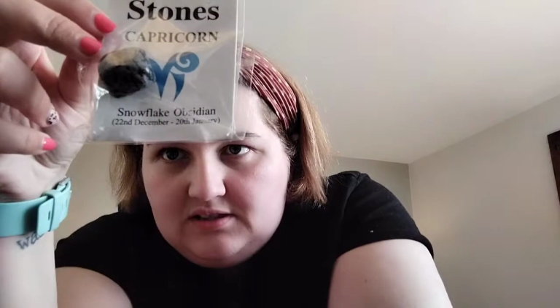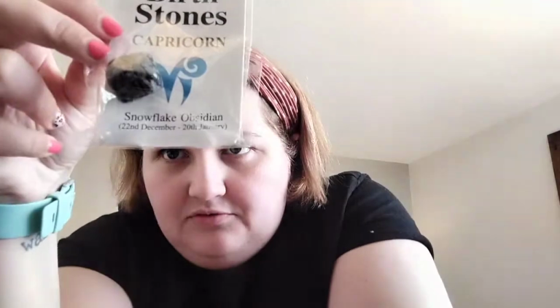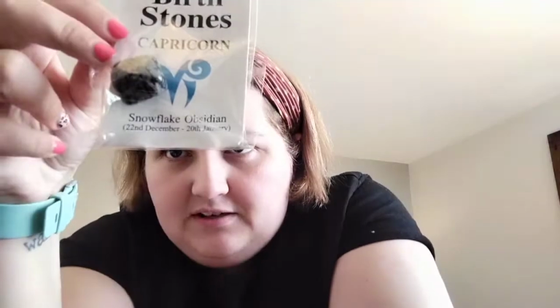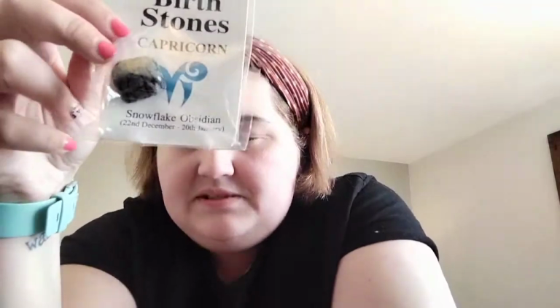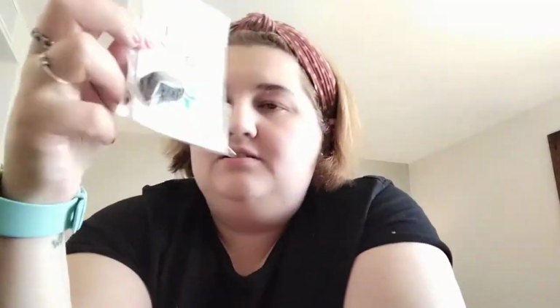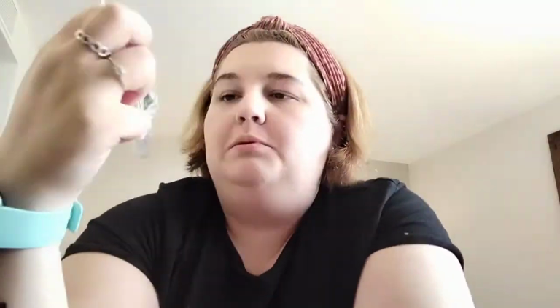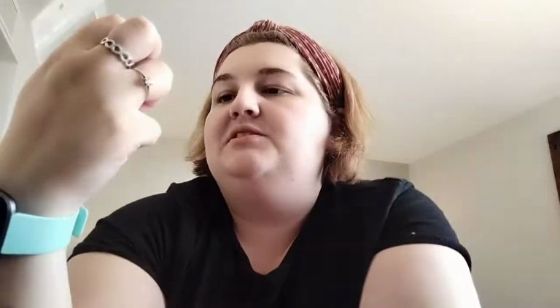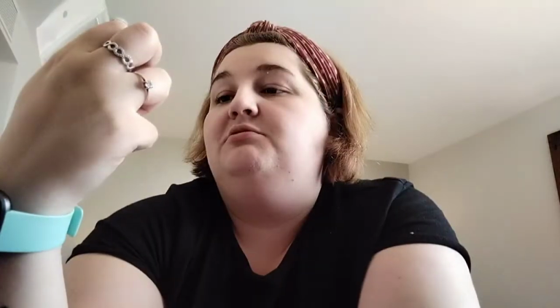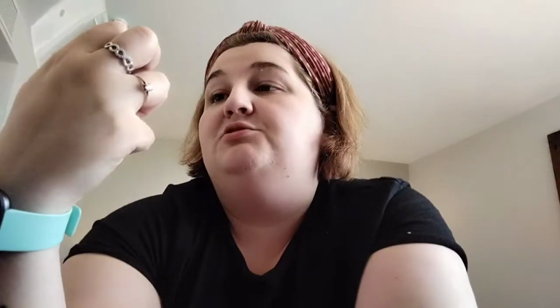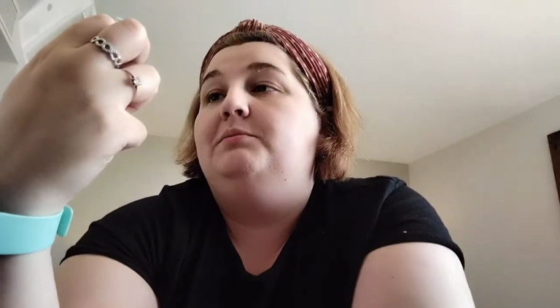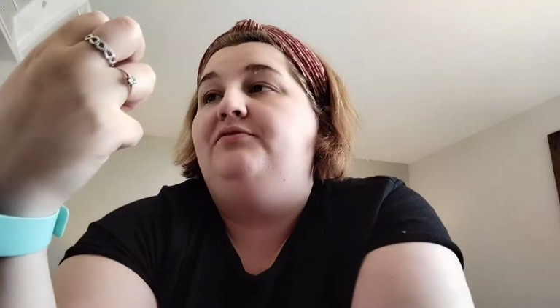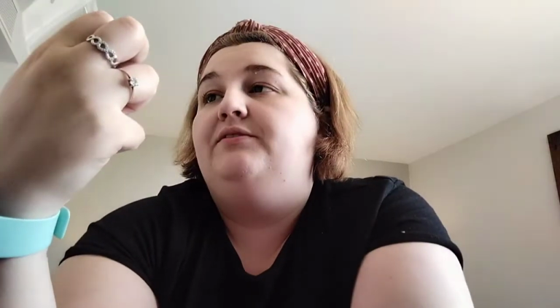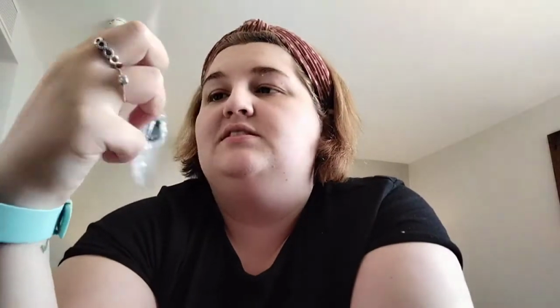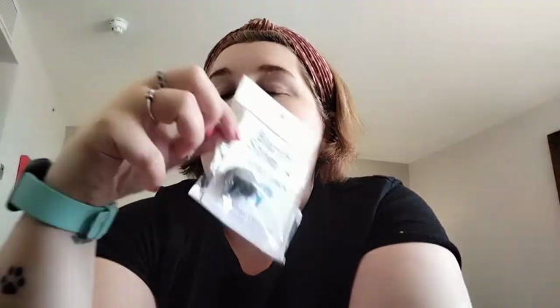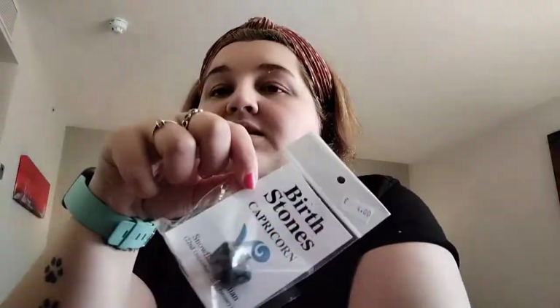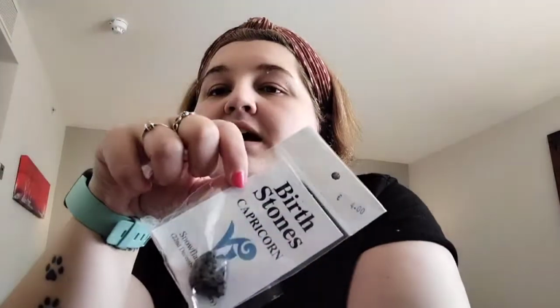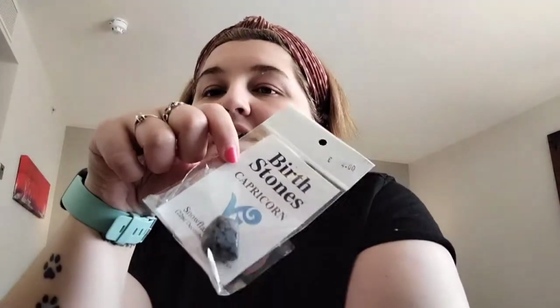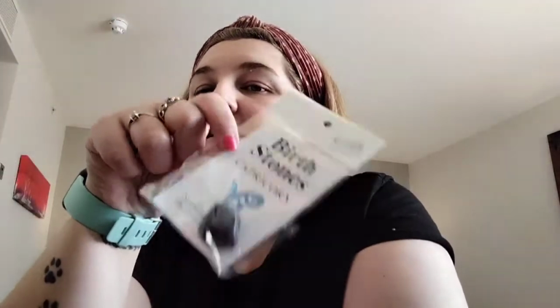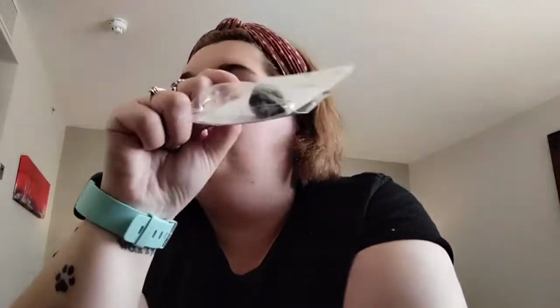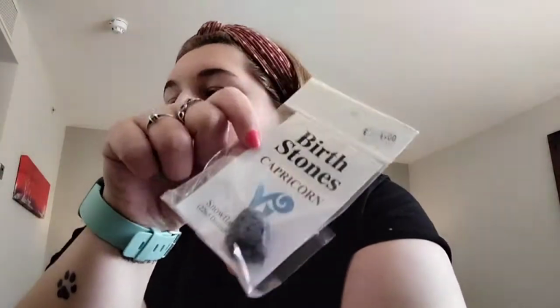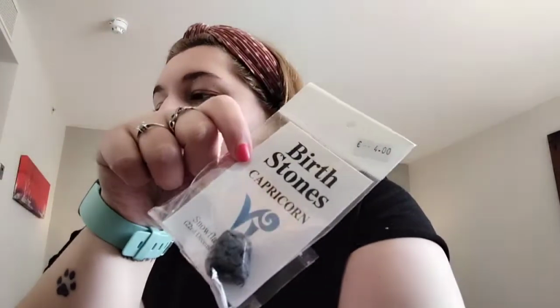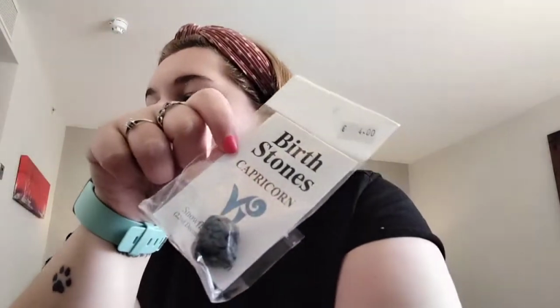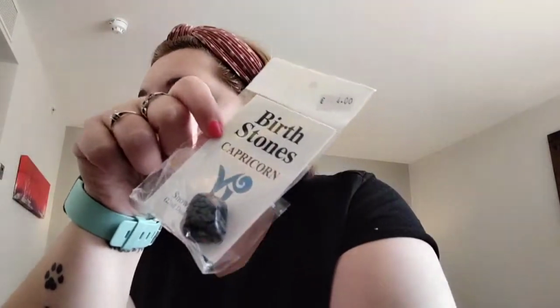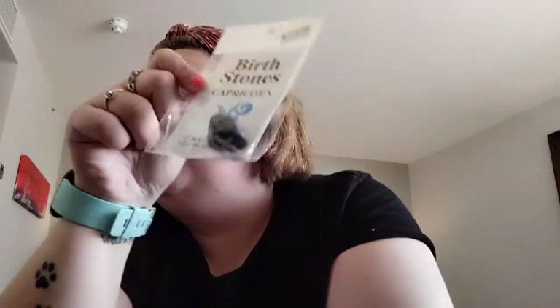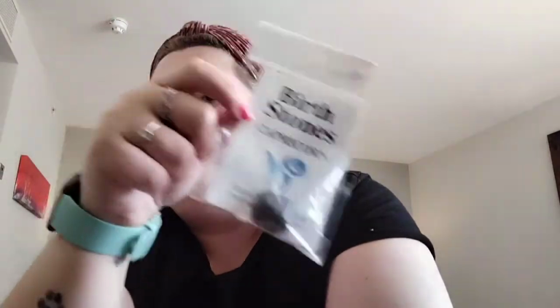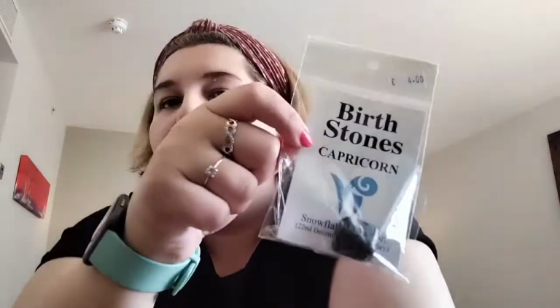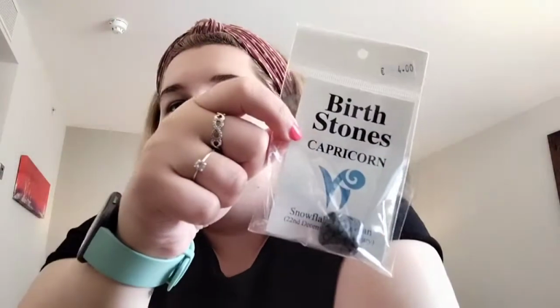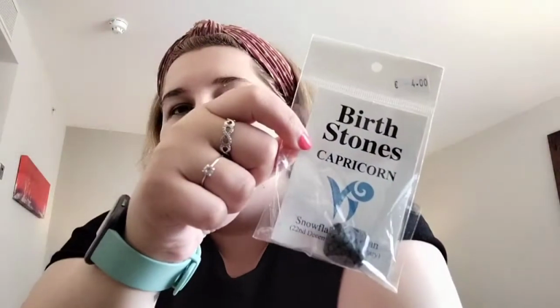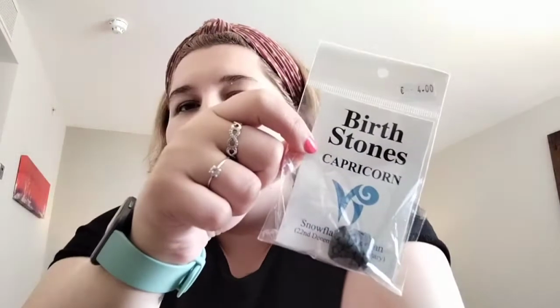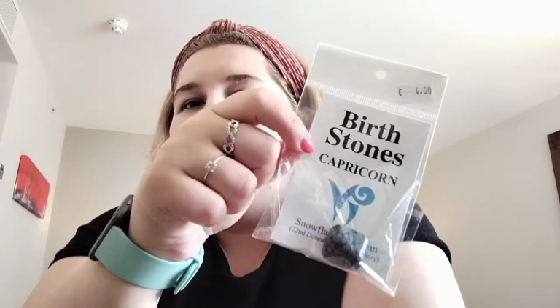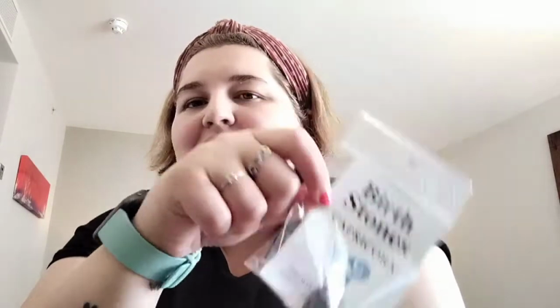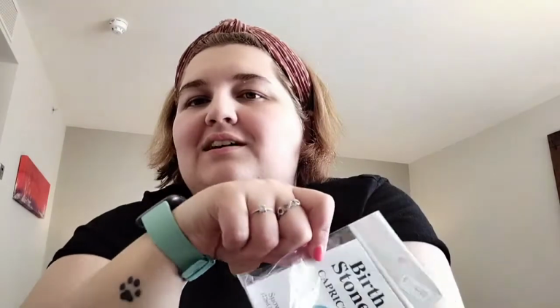Snowflake Obsidian to be precise — technically Graham paid for it but I'll argue it's a stone.